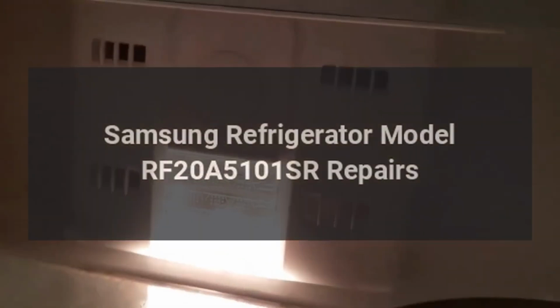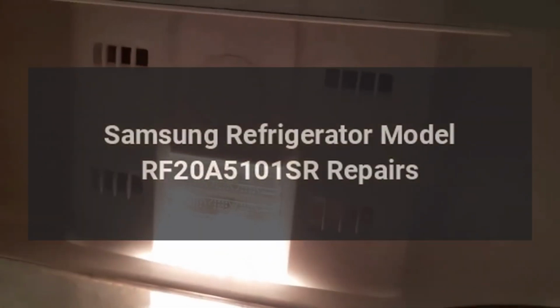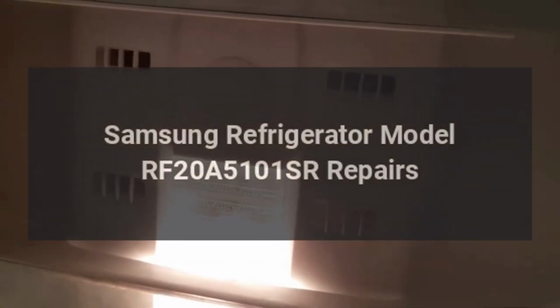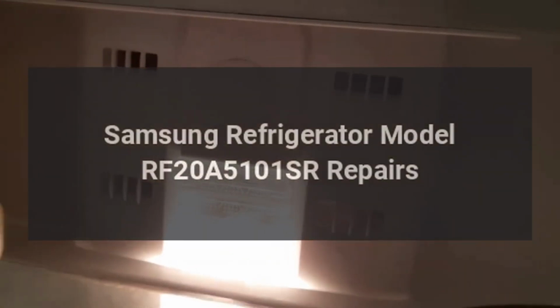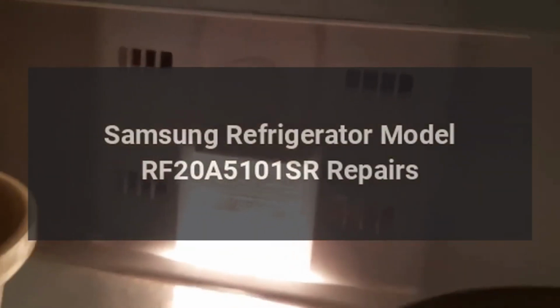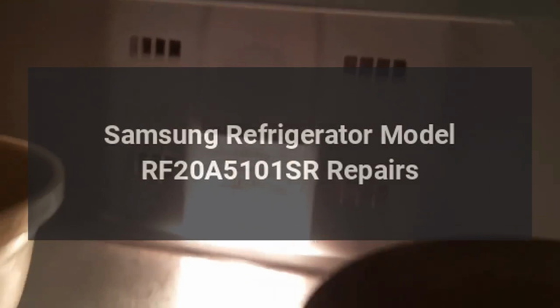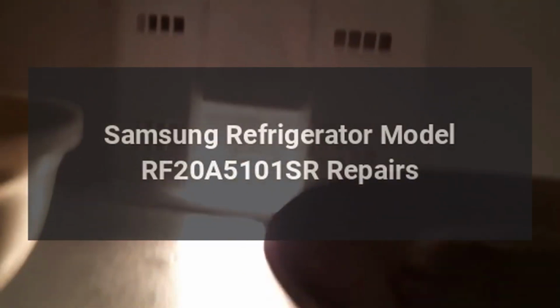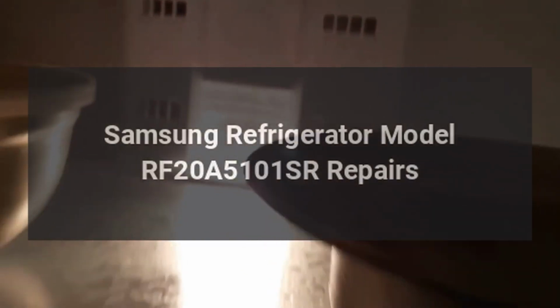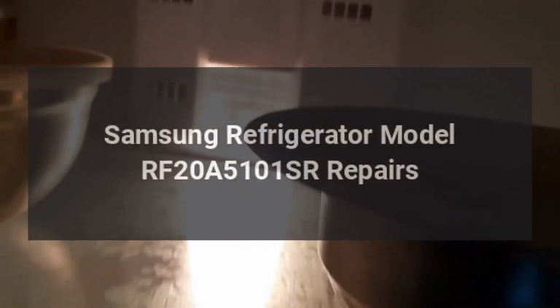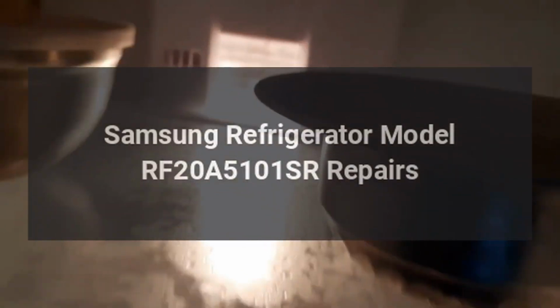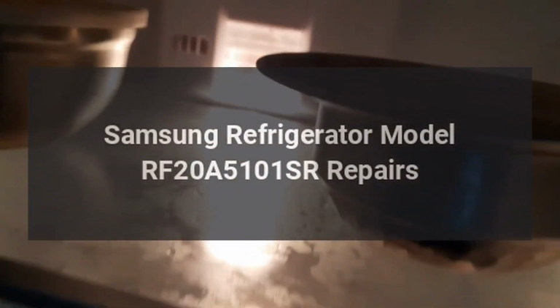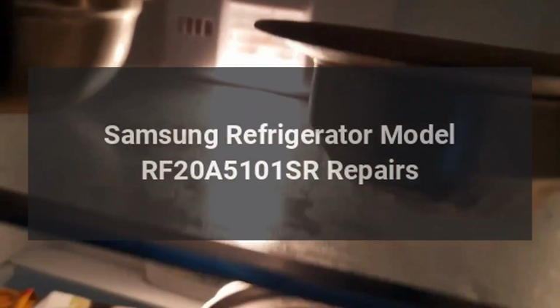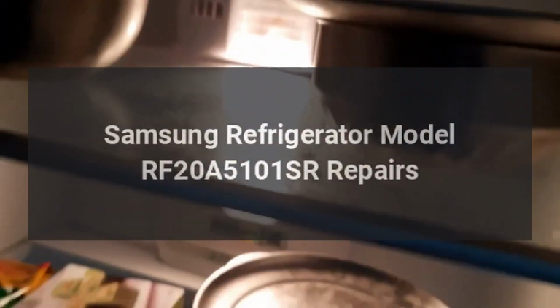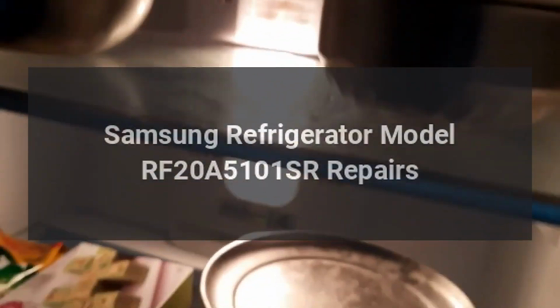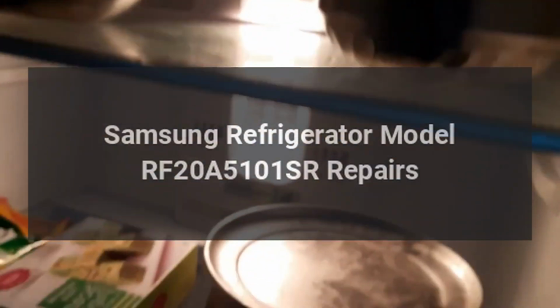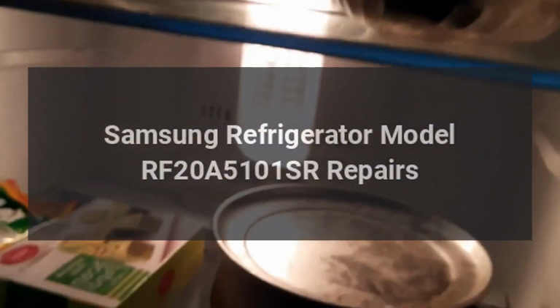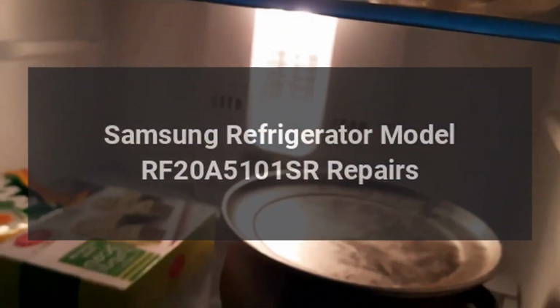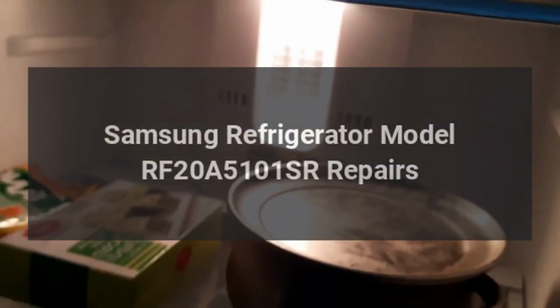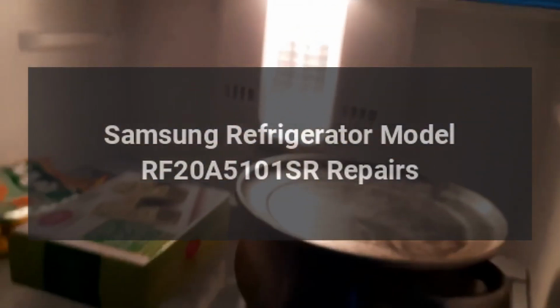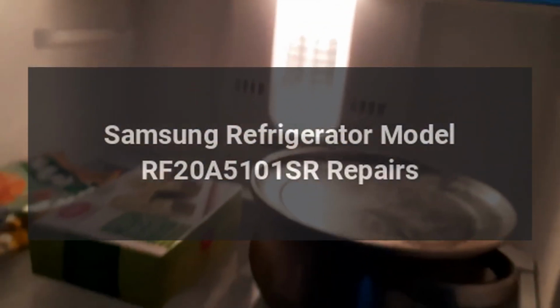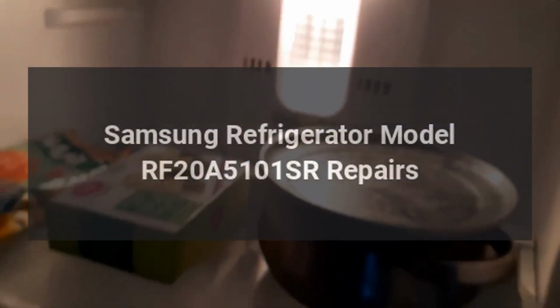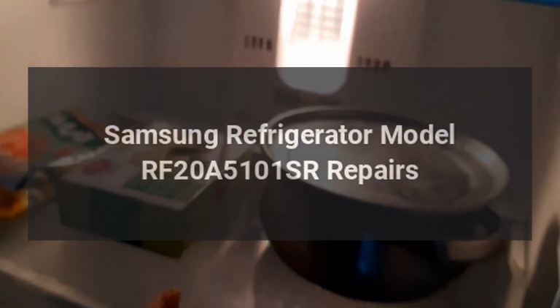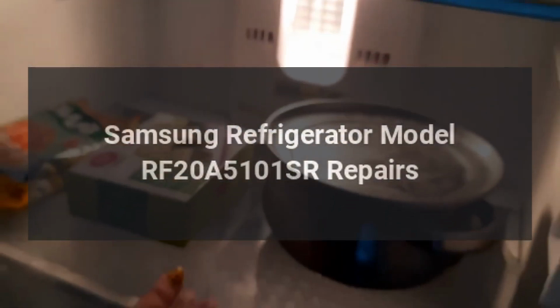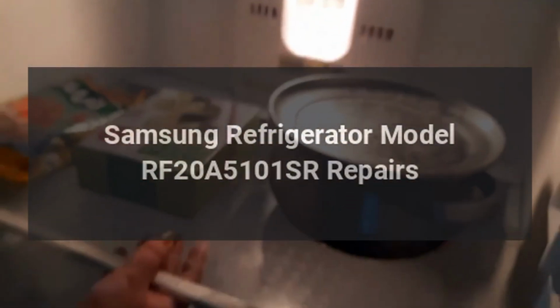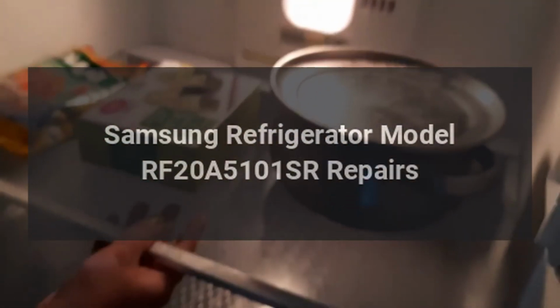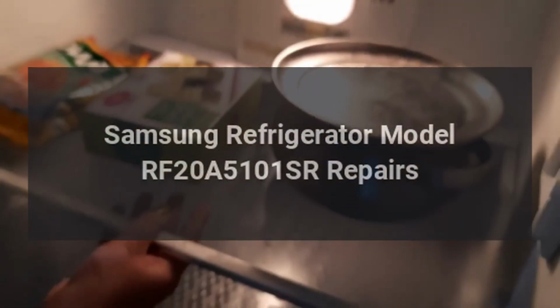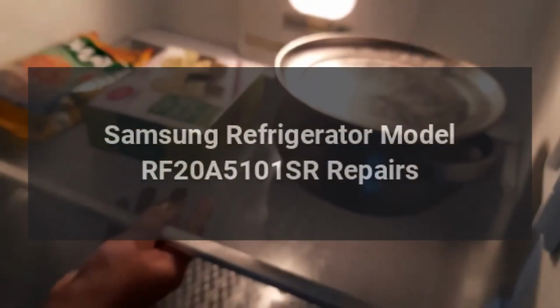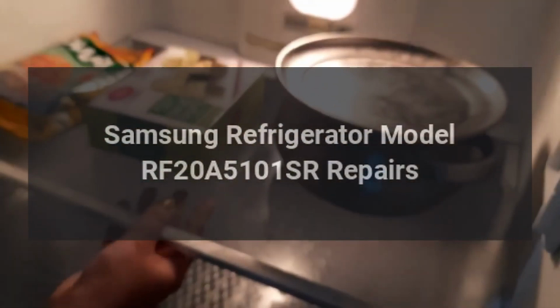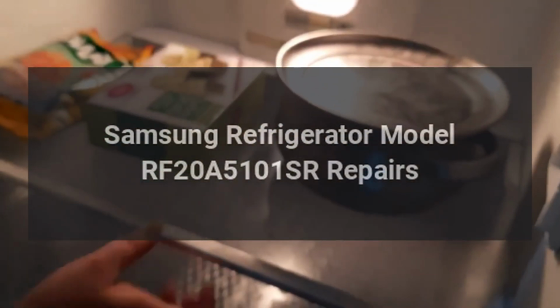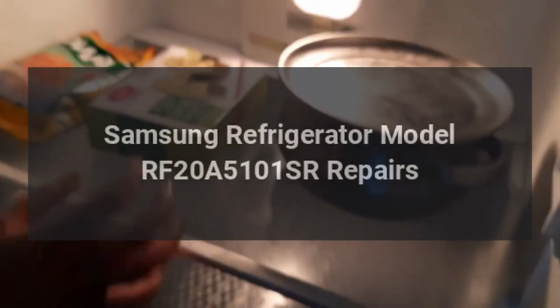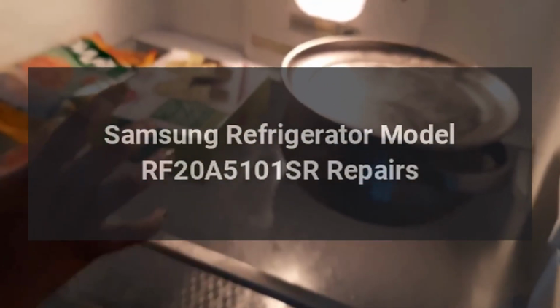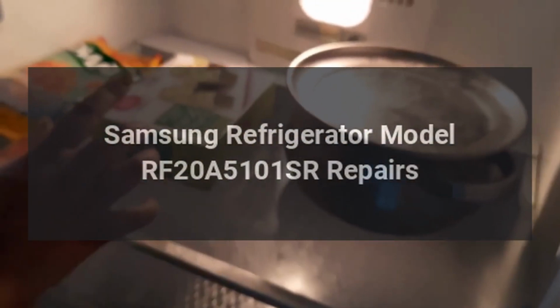Samsung Refrigerator Model RF20A5101SR Repairs.